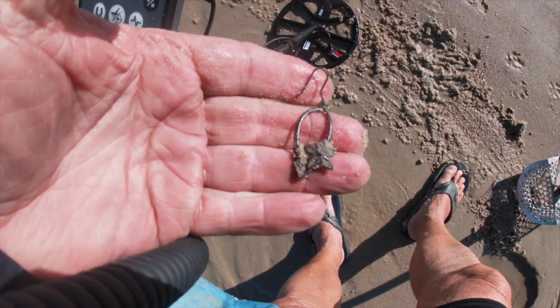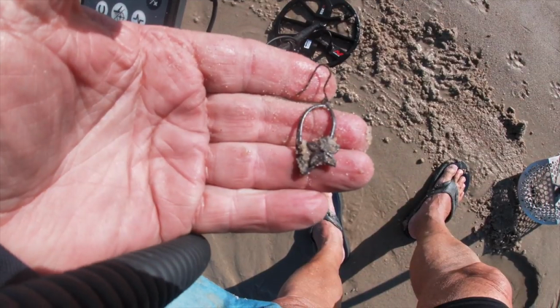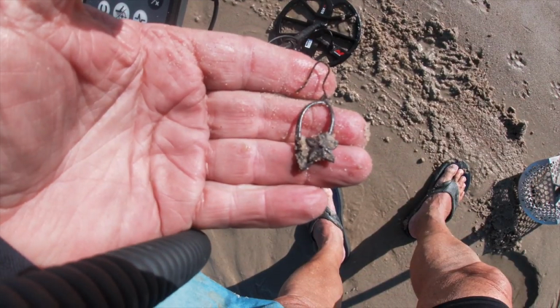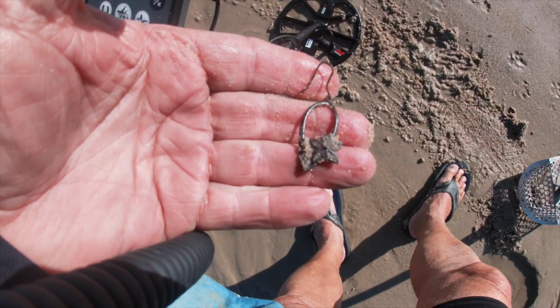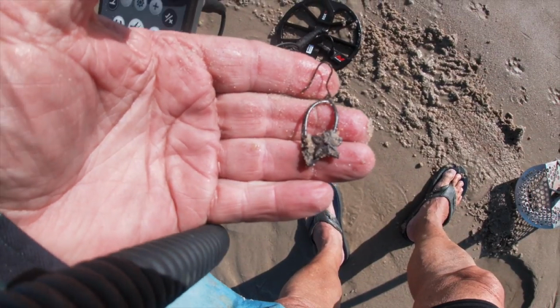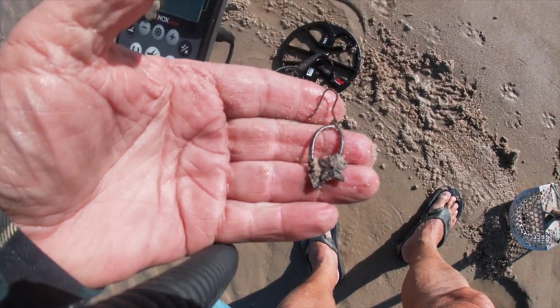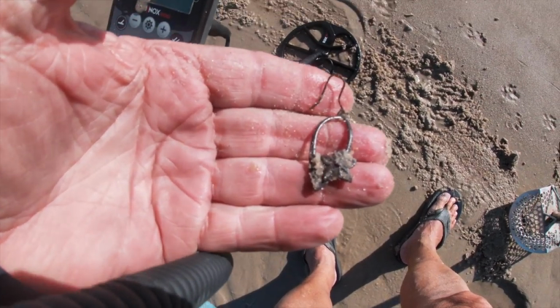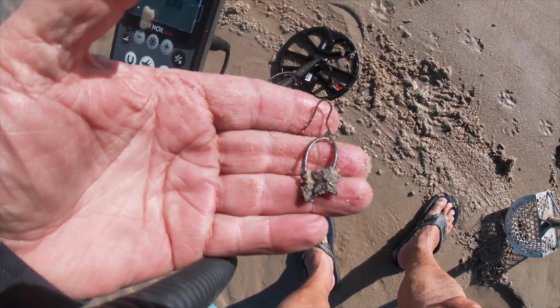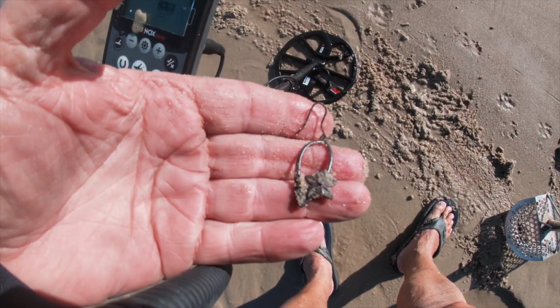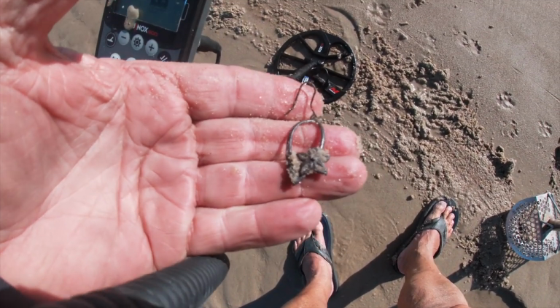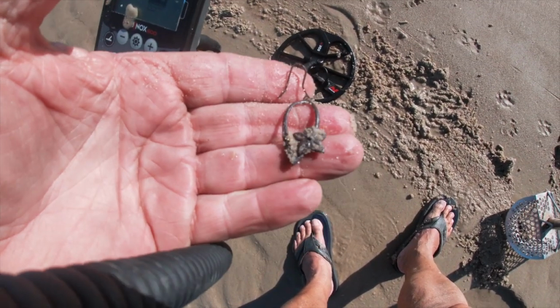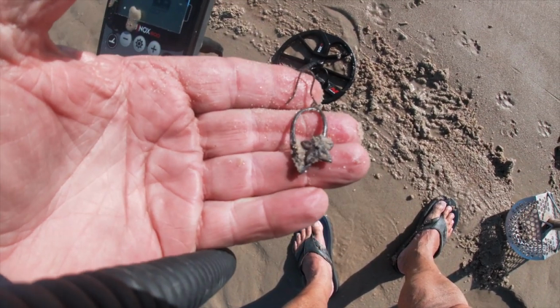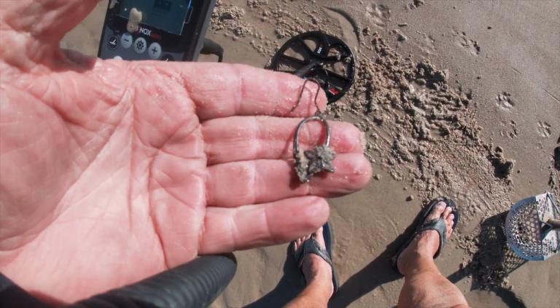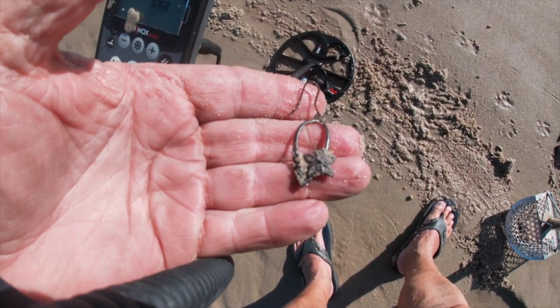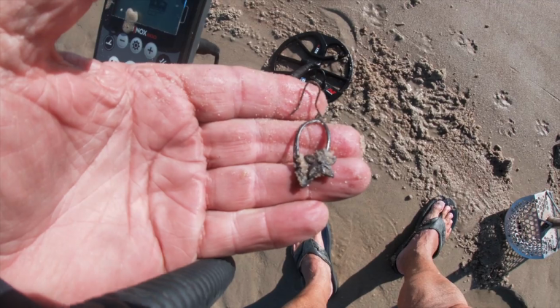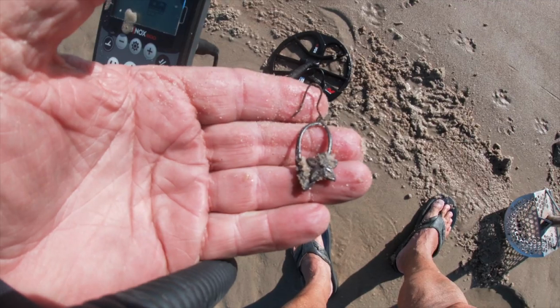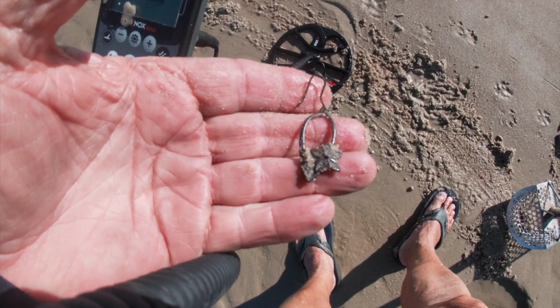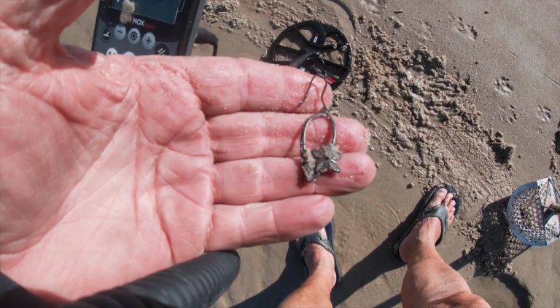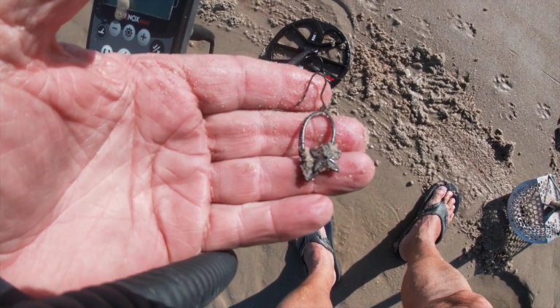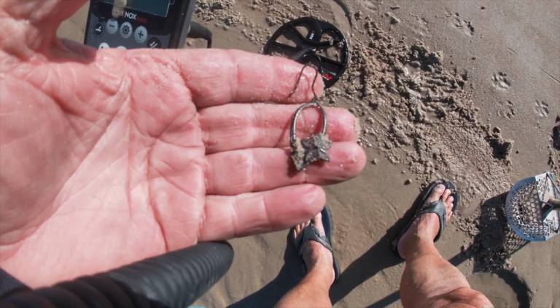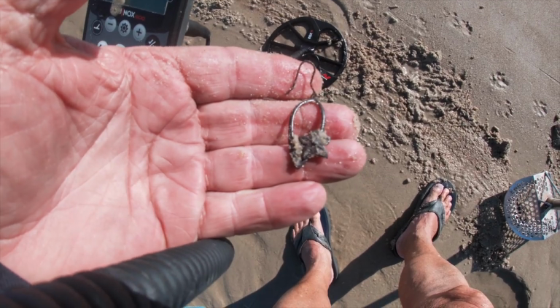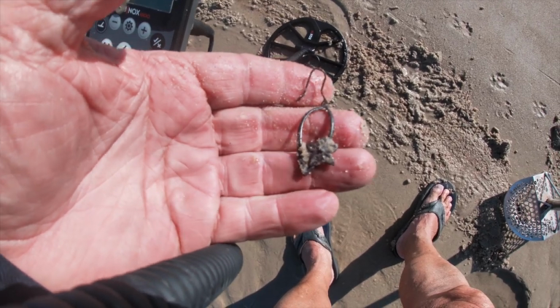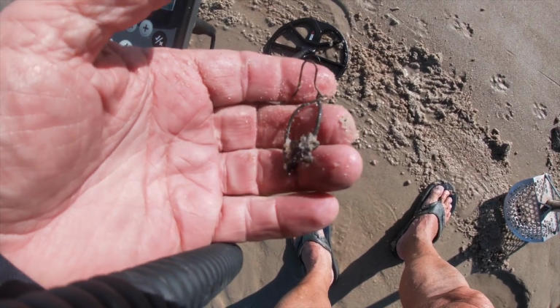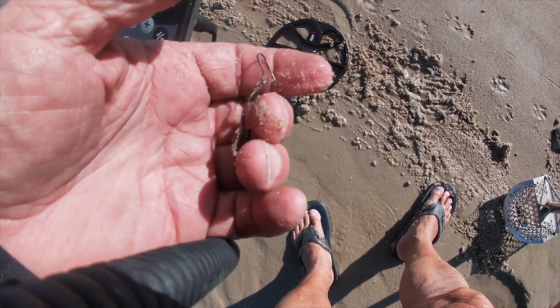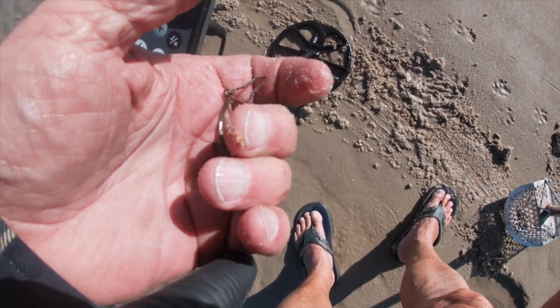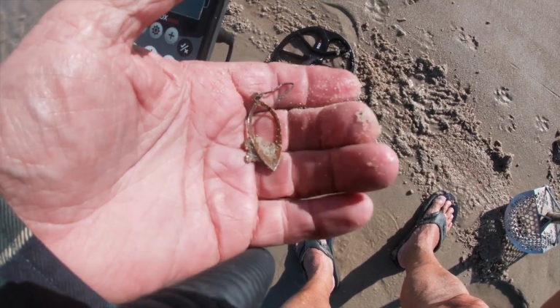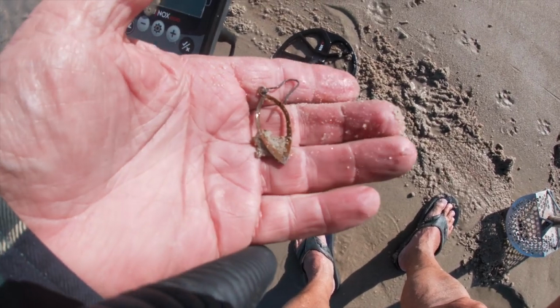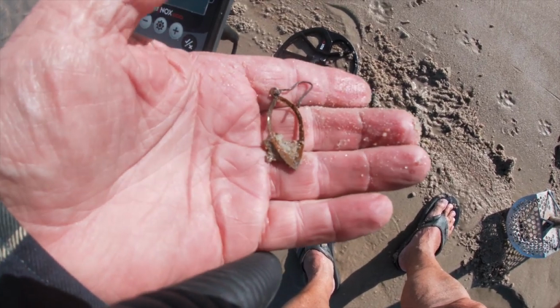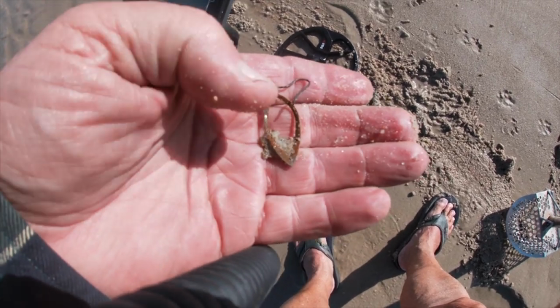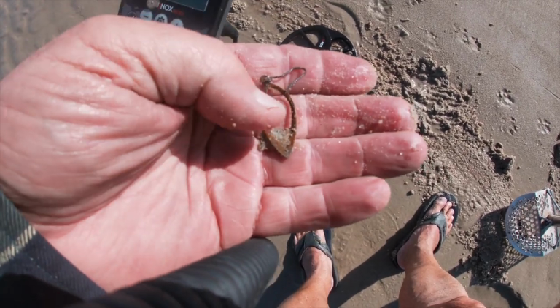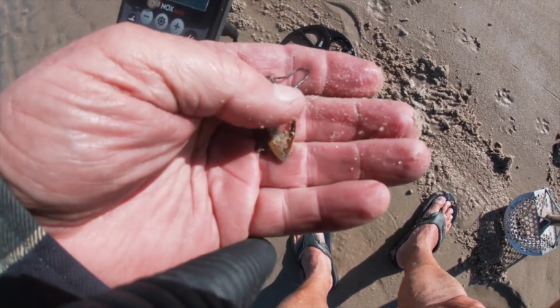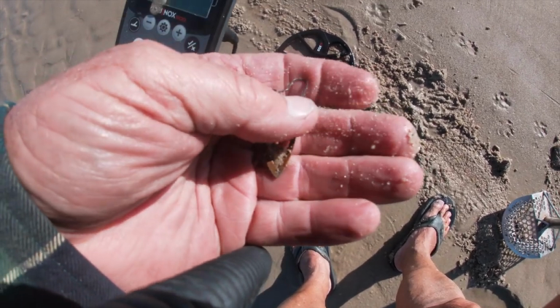Well, we got some bling — a bling earring. Might be silver. Came in at 29.